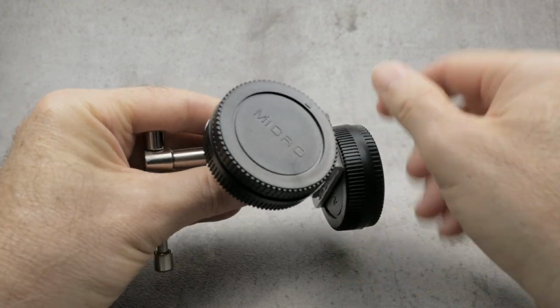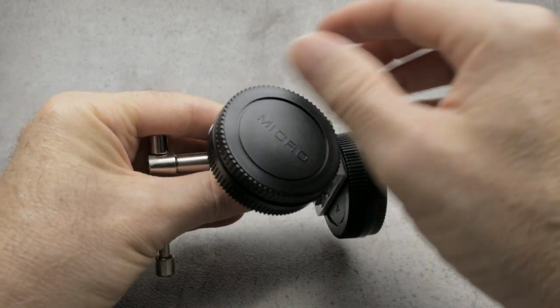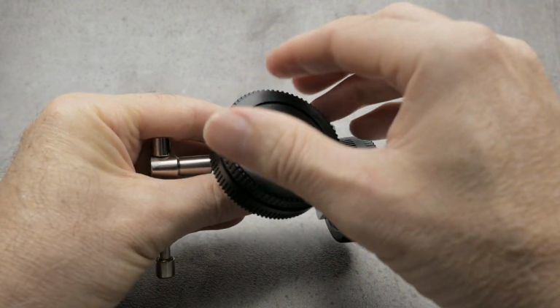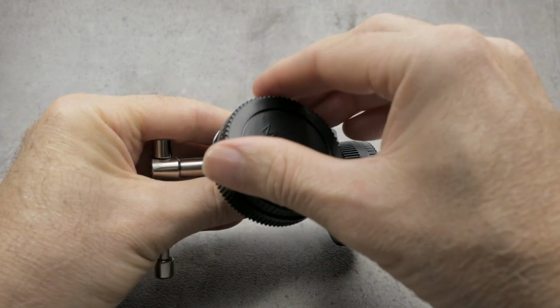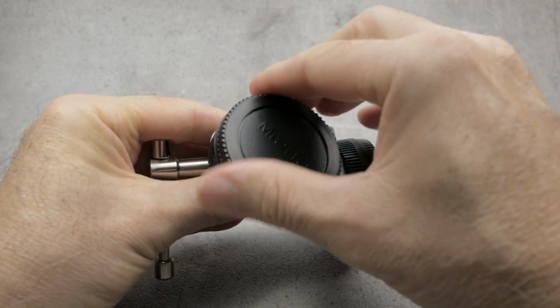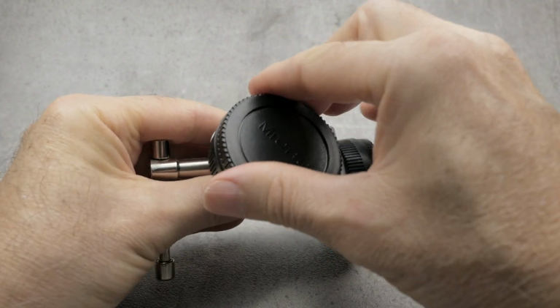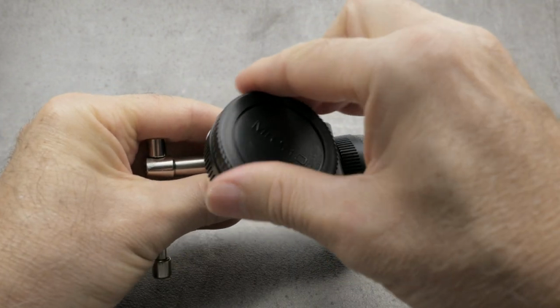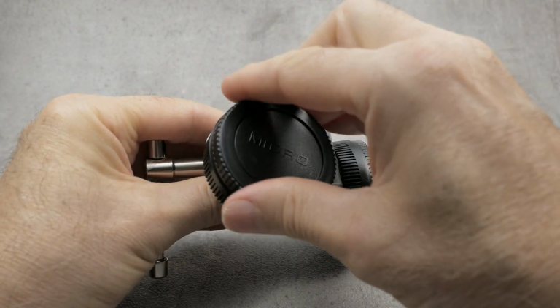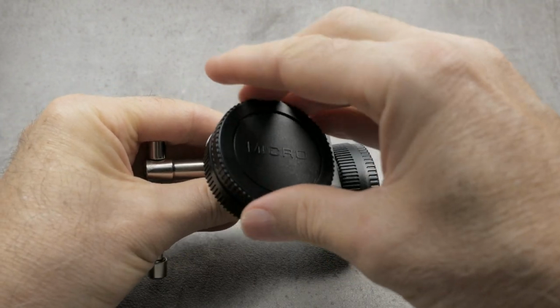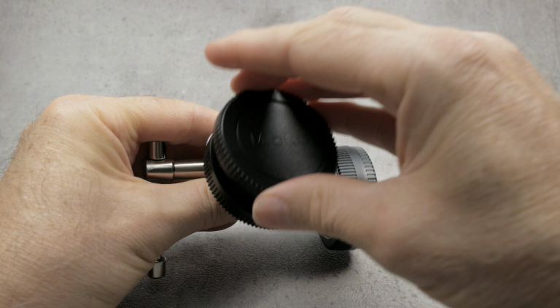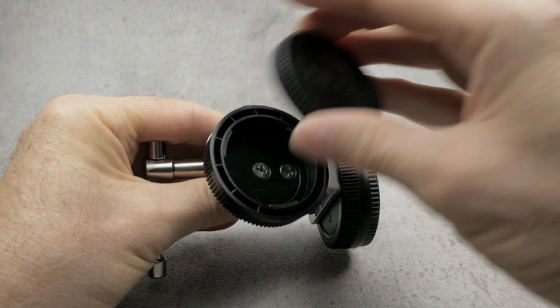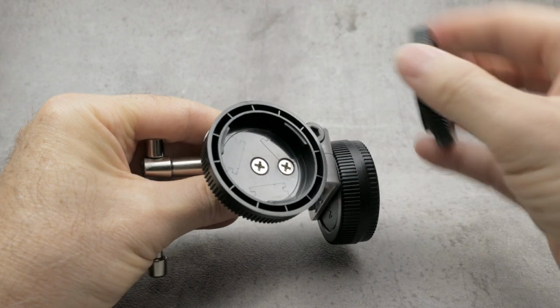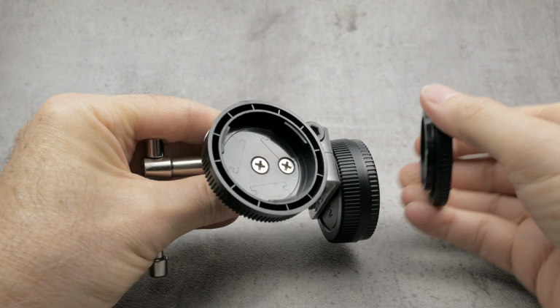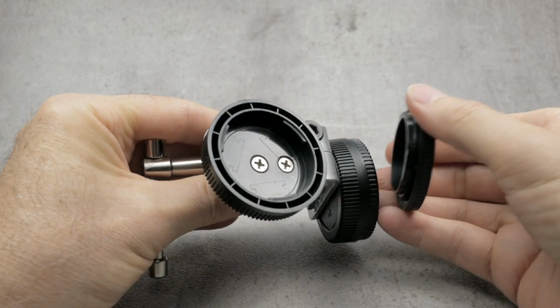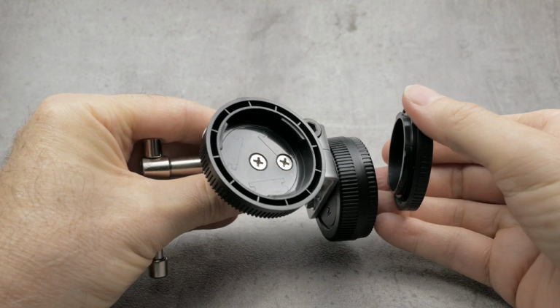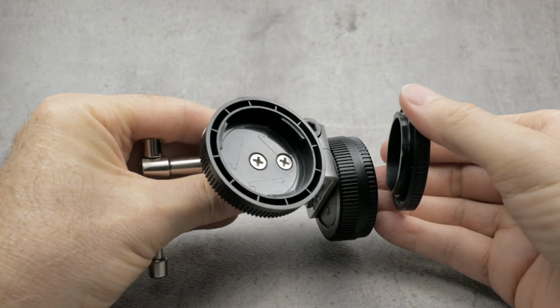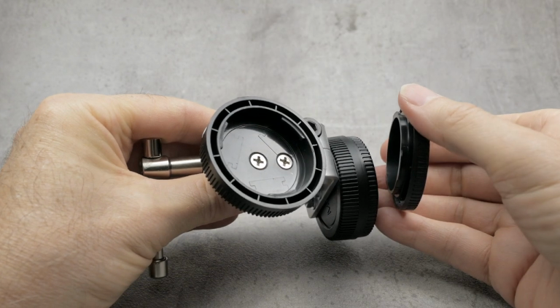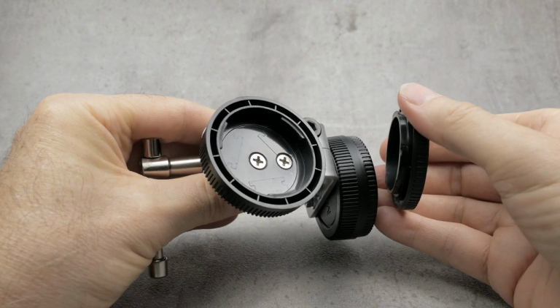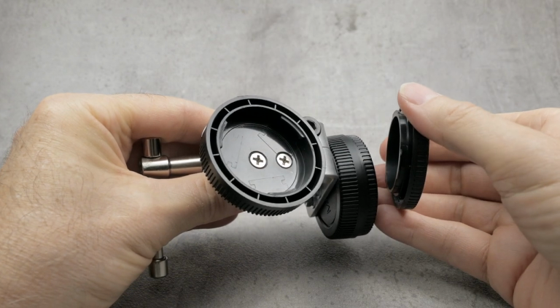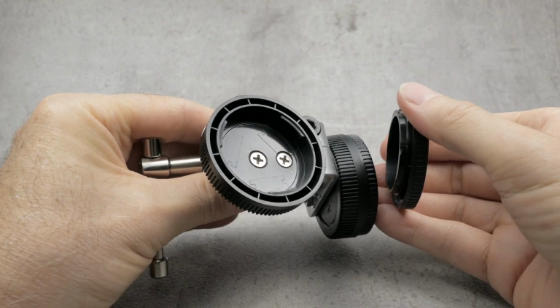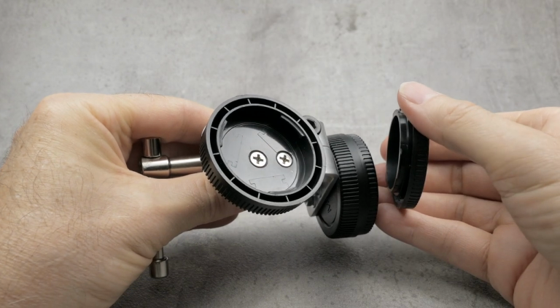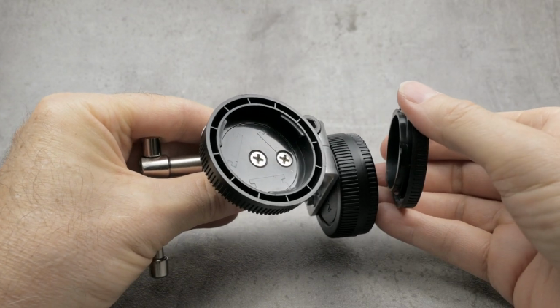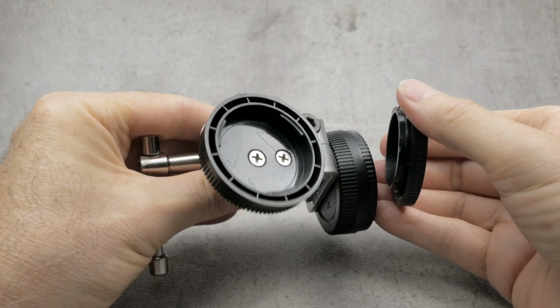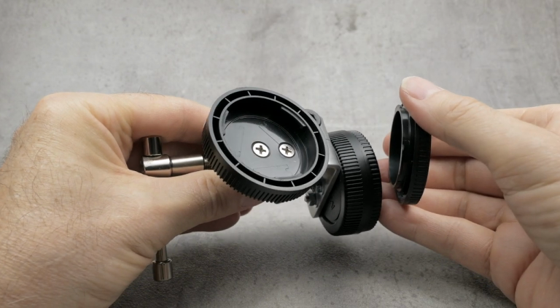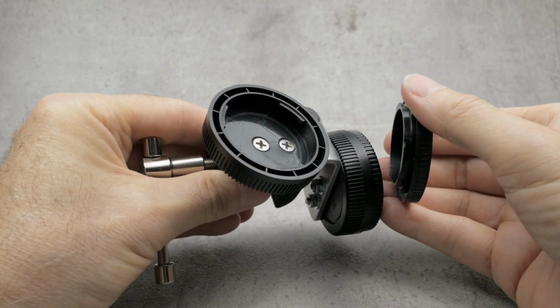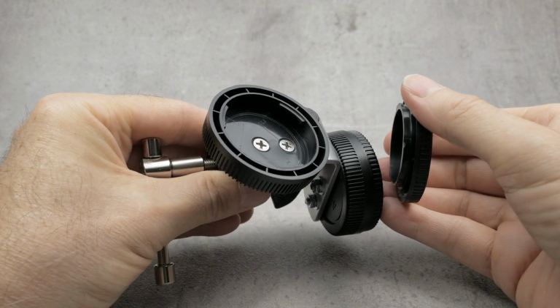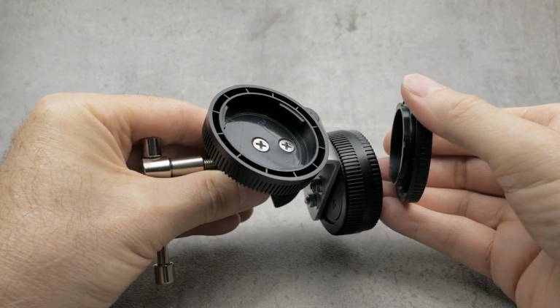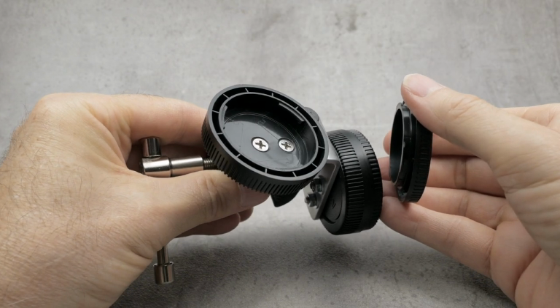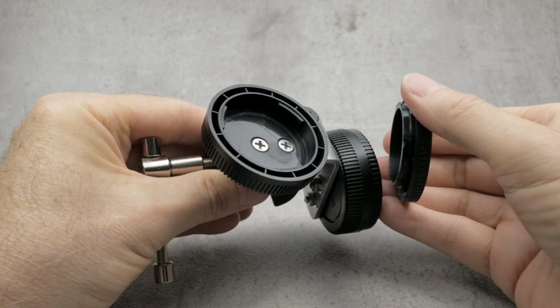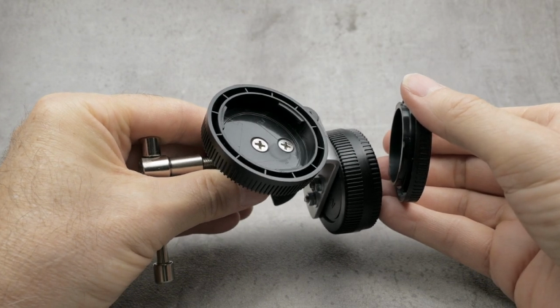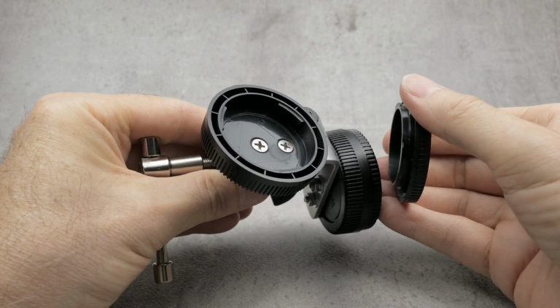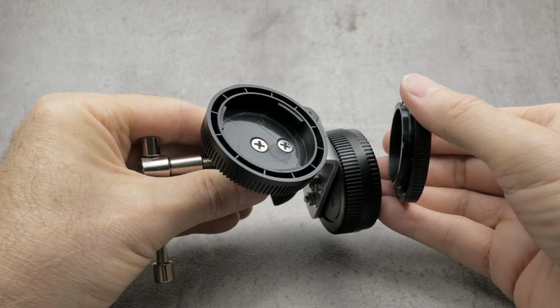For want of a better description, this is my DIY Lens Changing Aid.